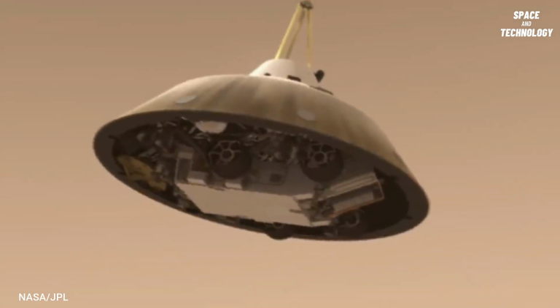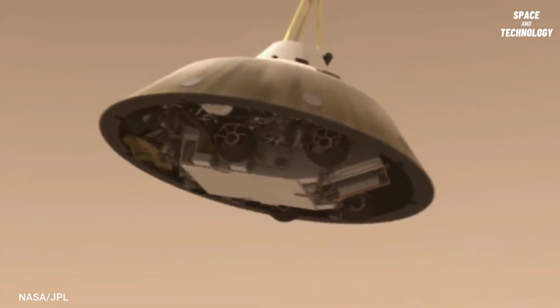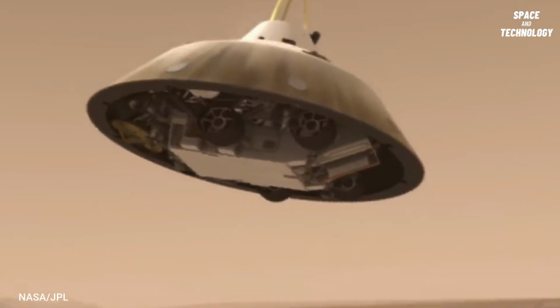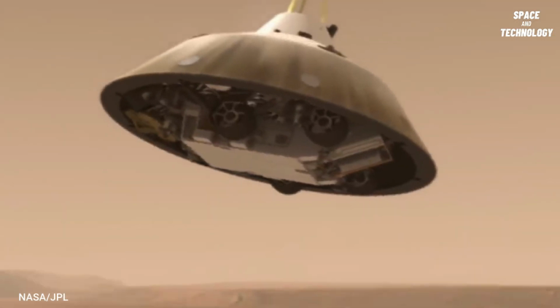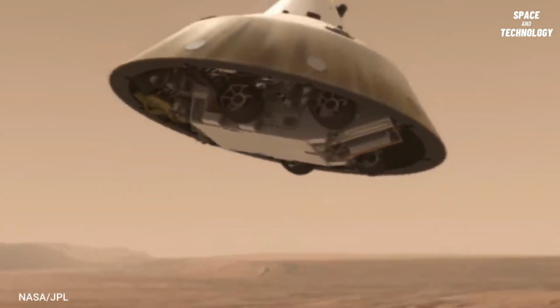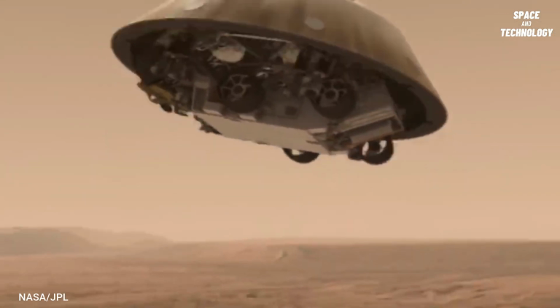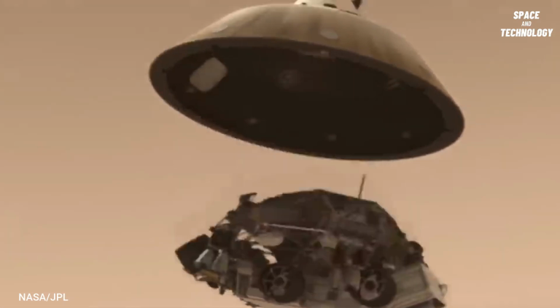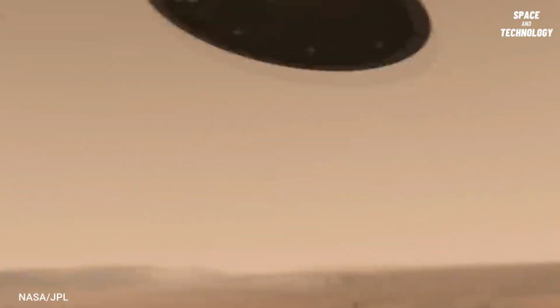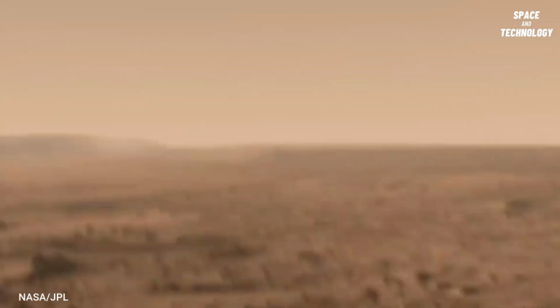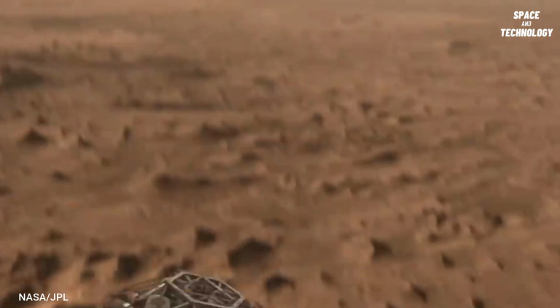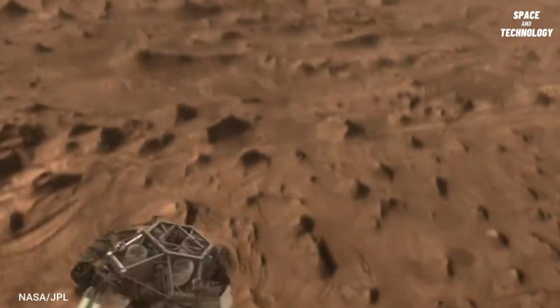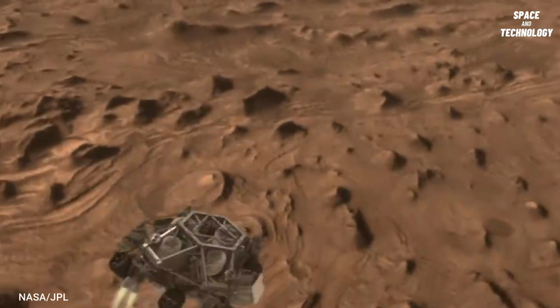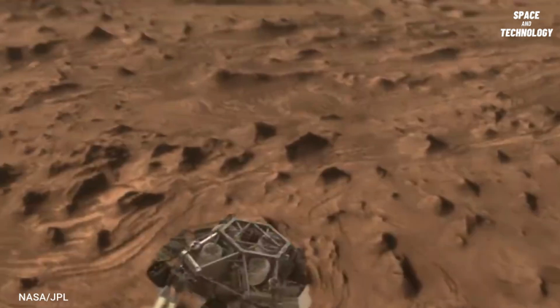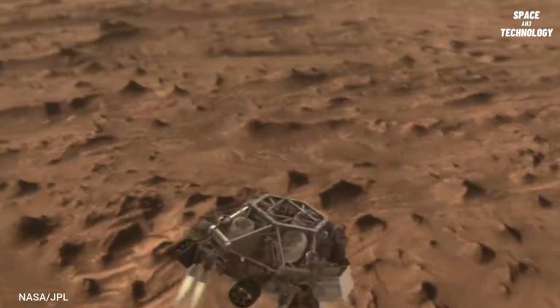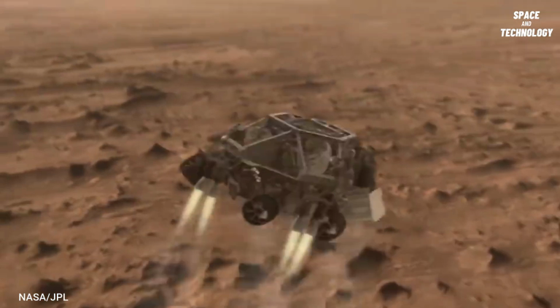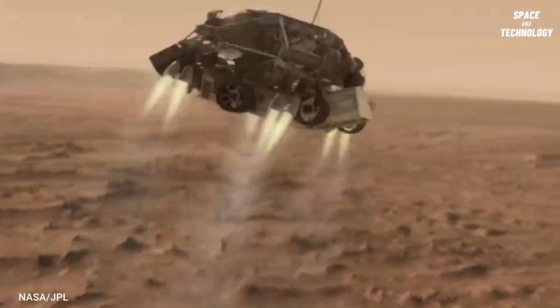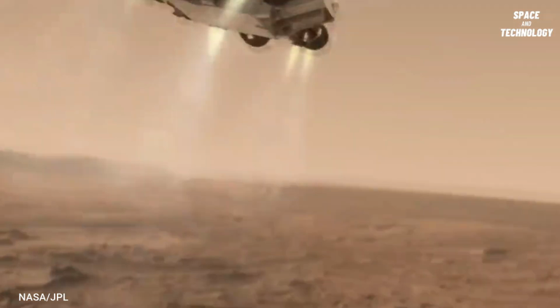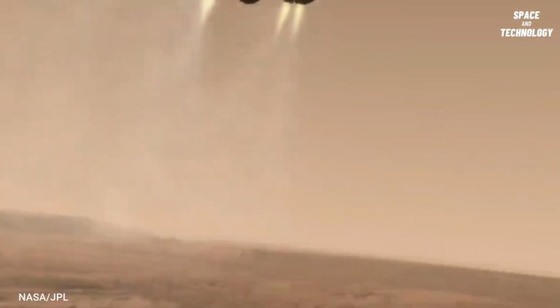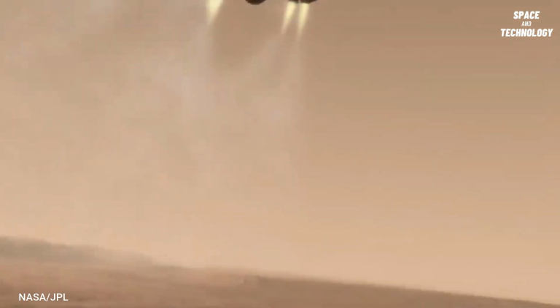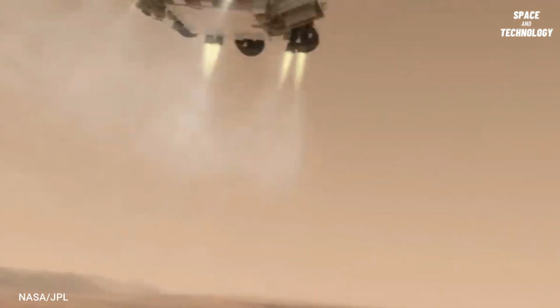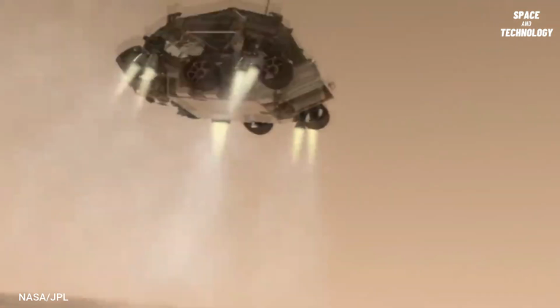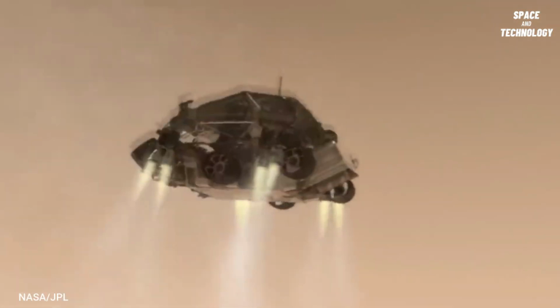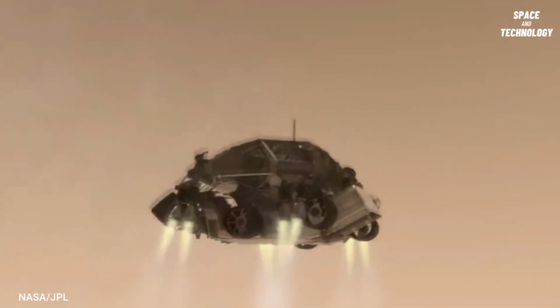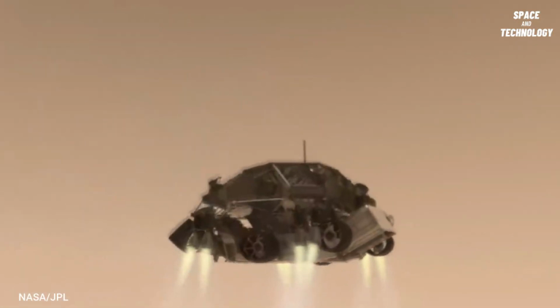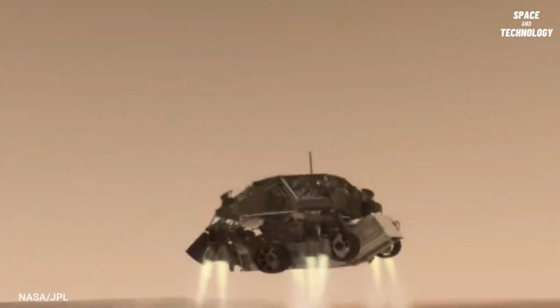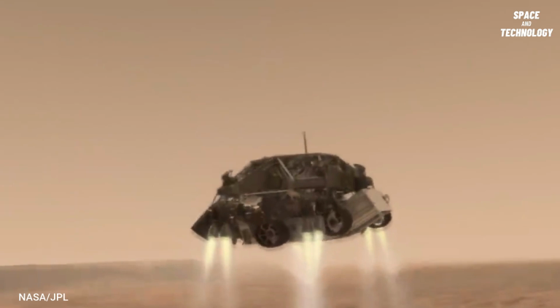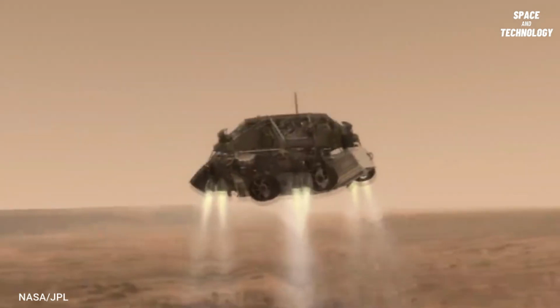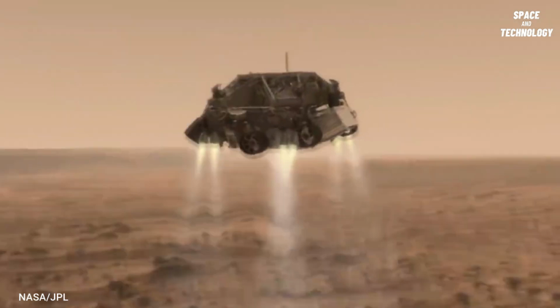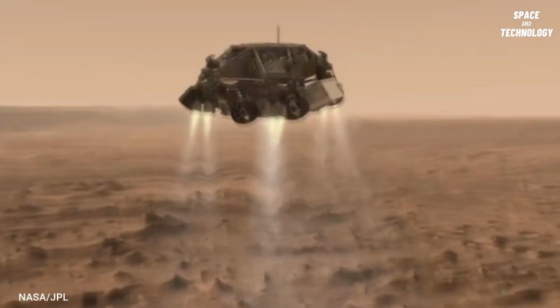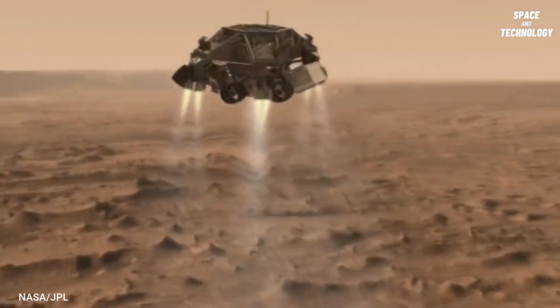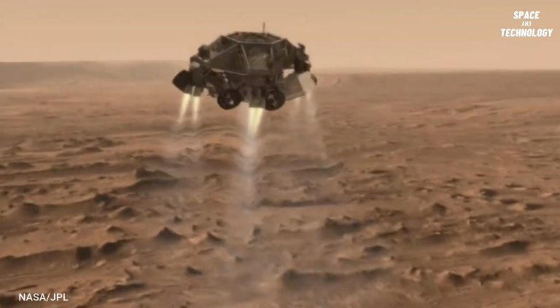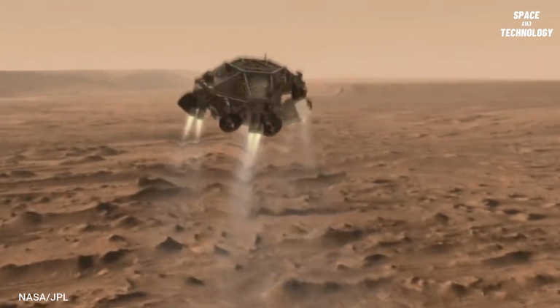20 seconds after the parachute deploys, the heat shield is separated from the lander.